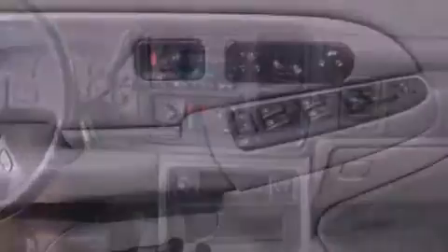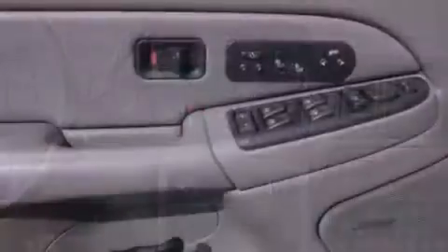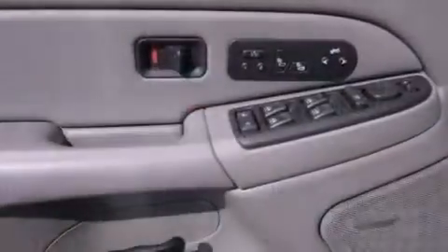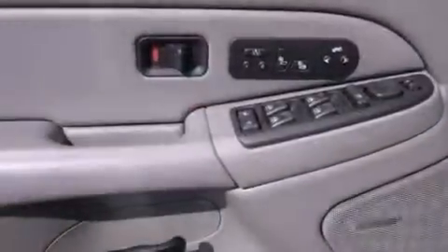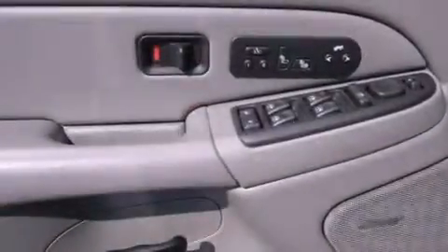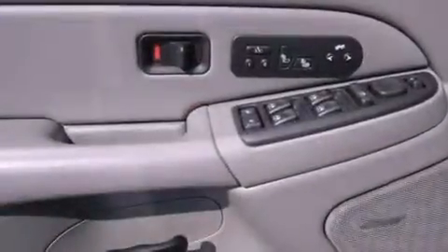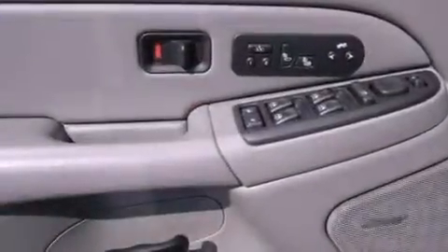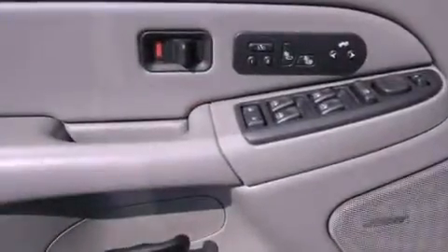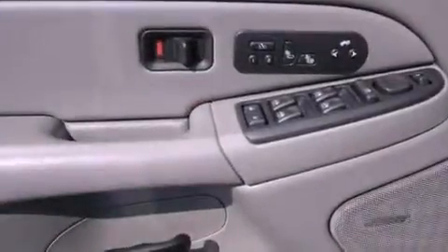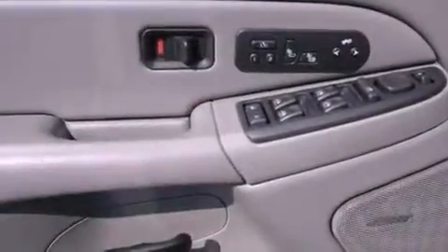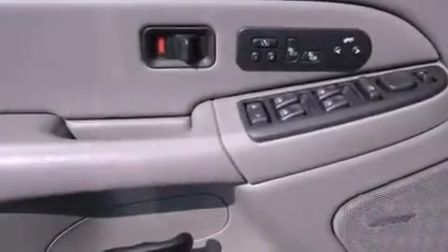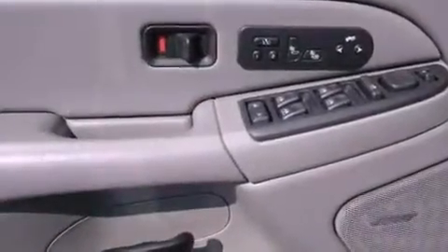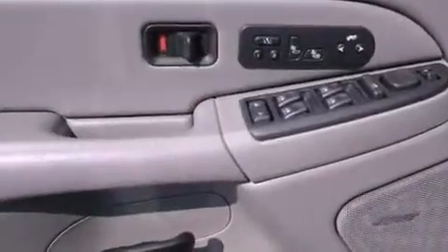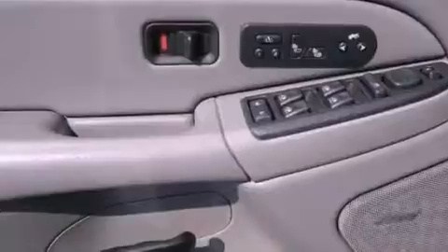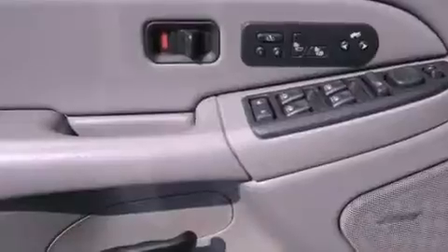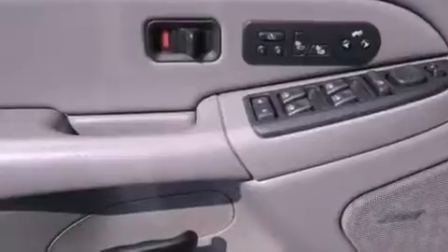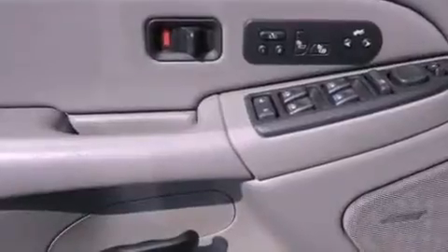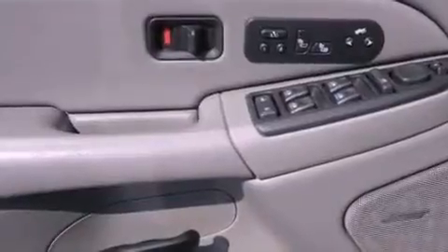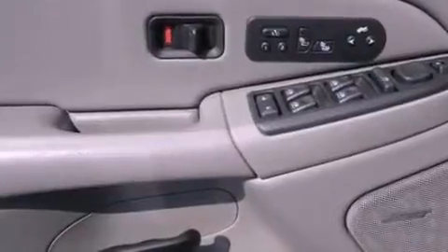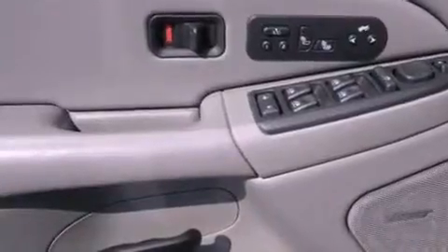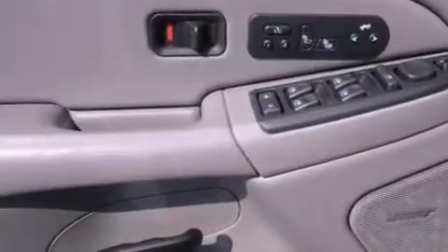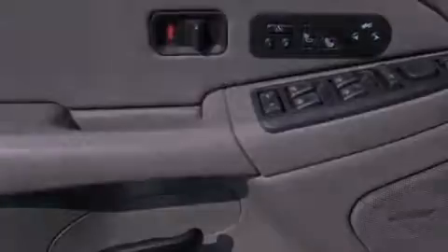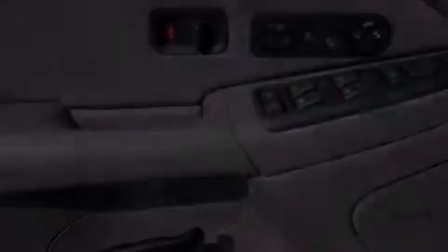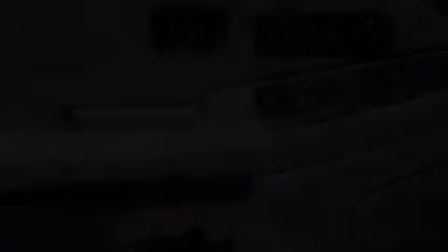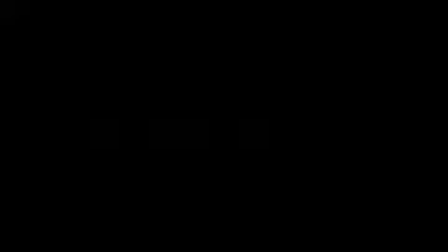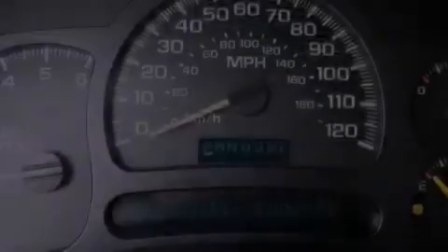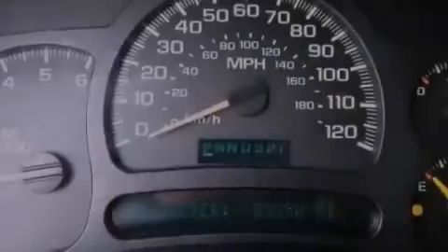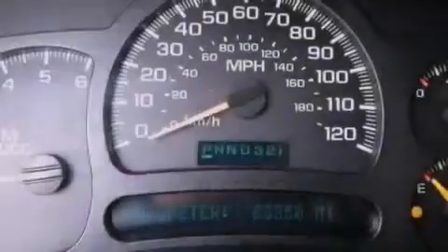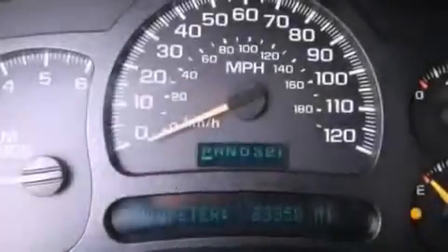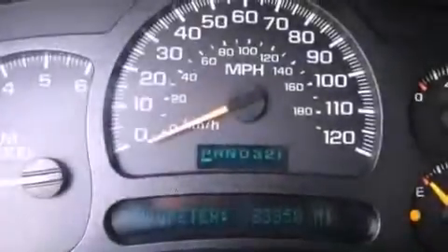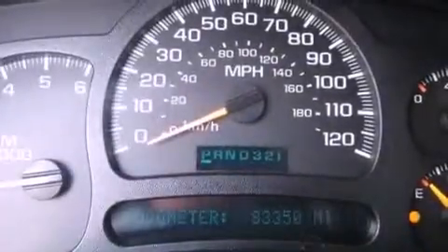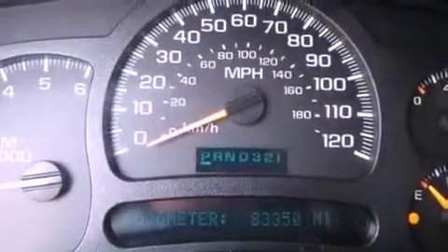An illuminated driver's side vanity mirror, fog lamps, a traction control system, air conditioning, and leather seats provide great support and create an overall luxurious feel.